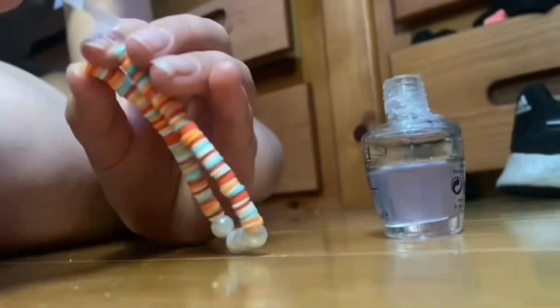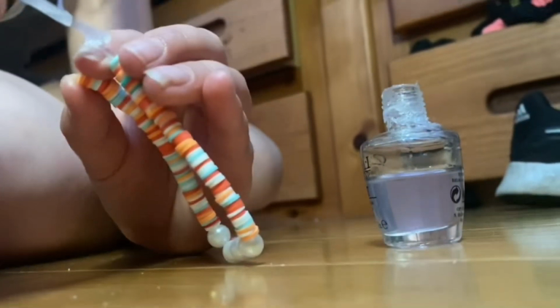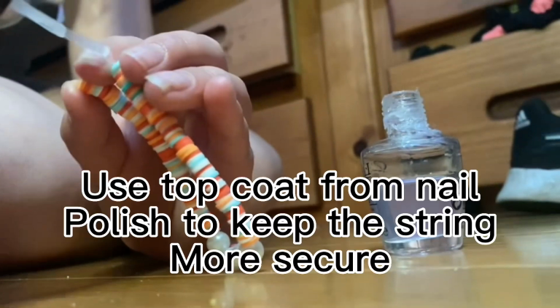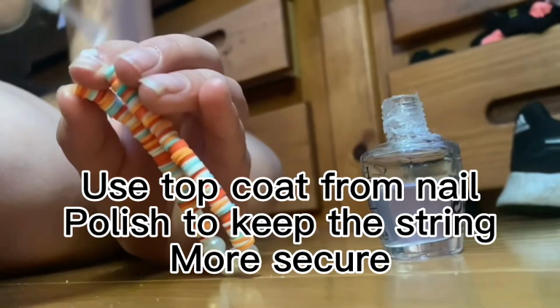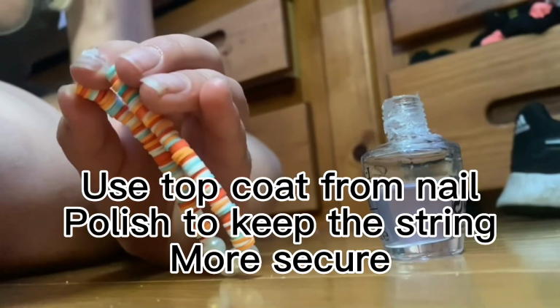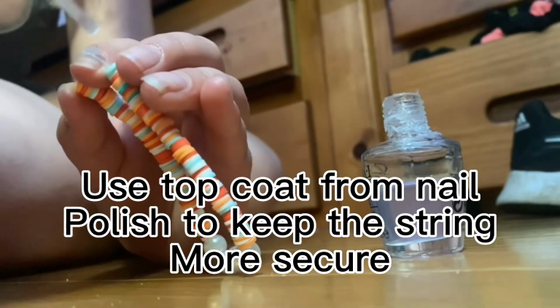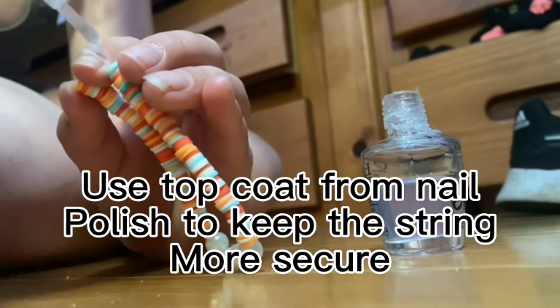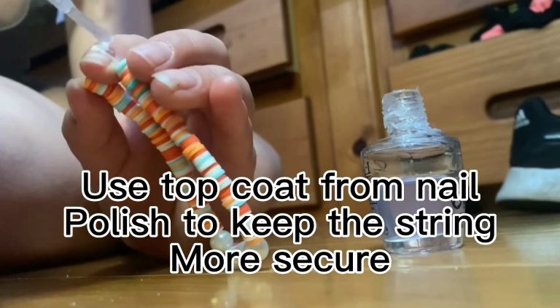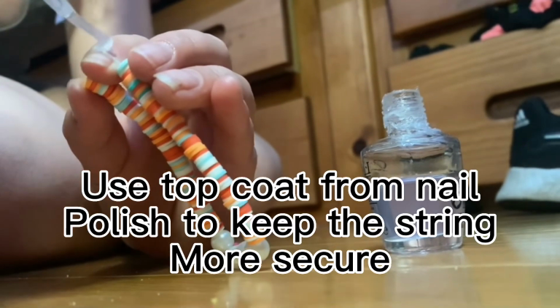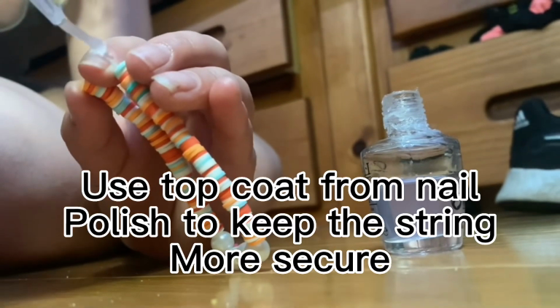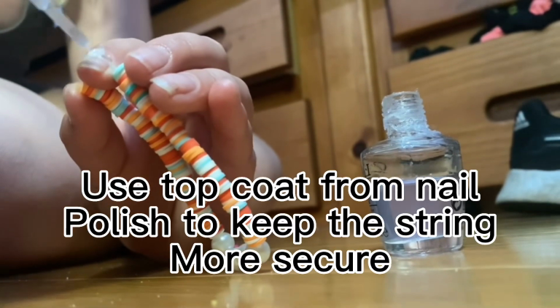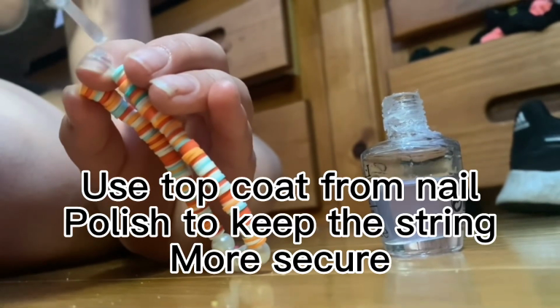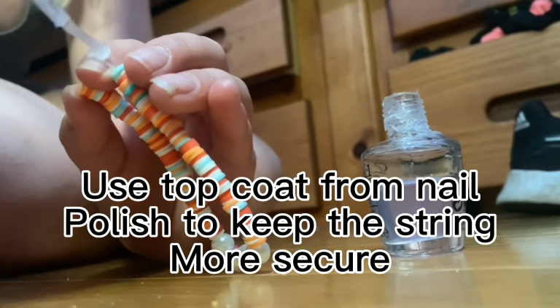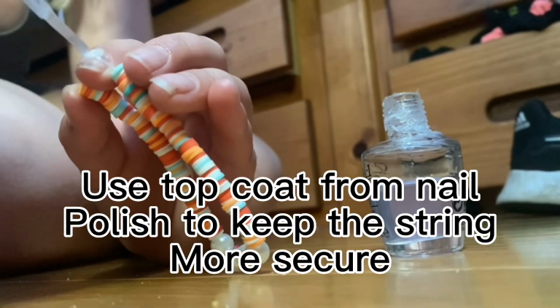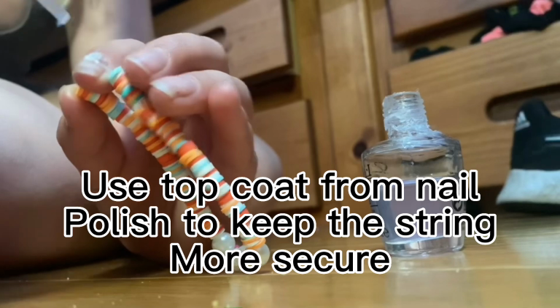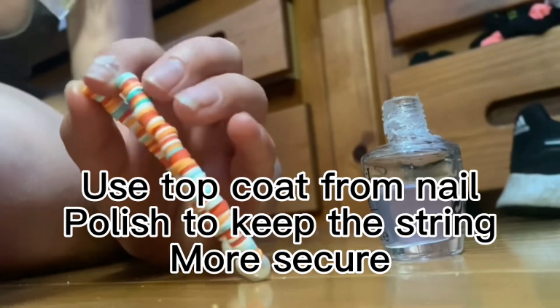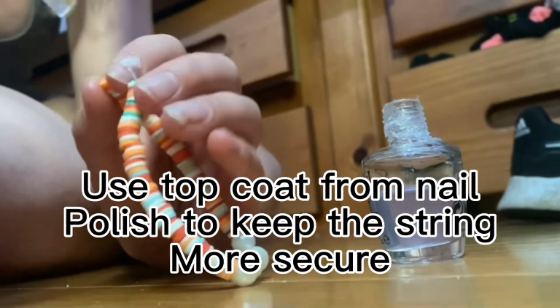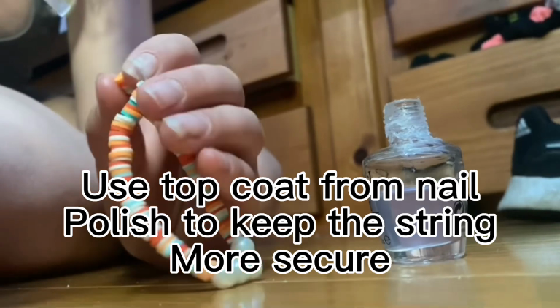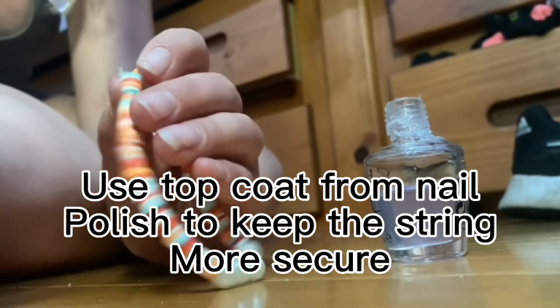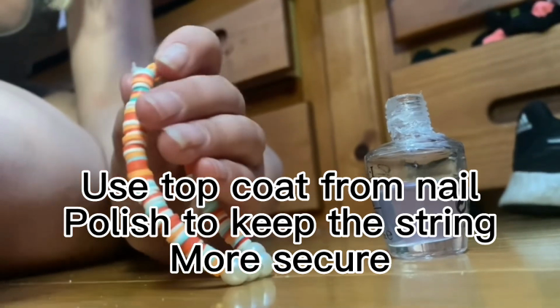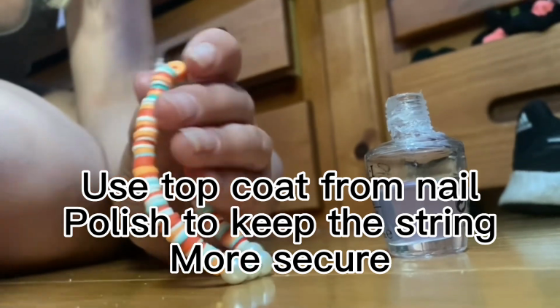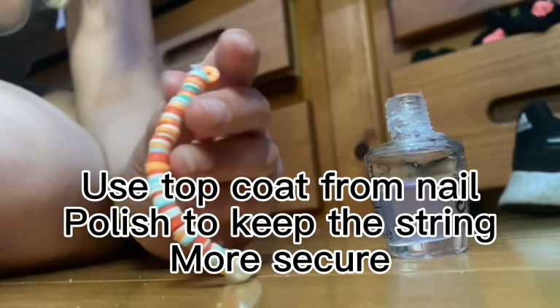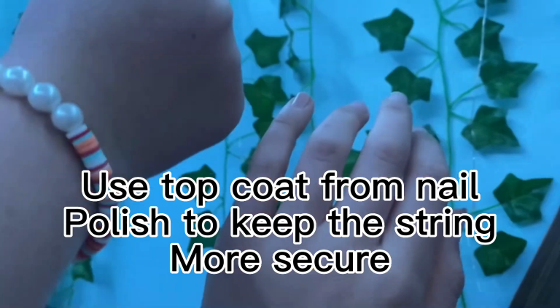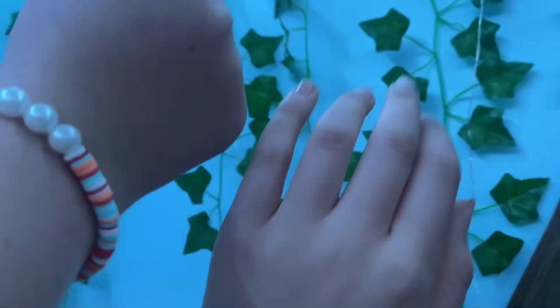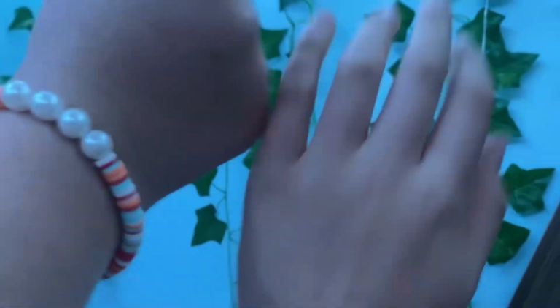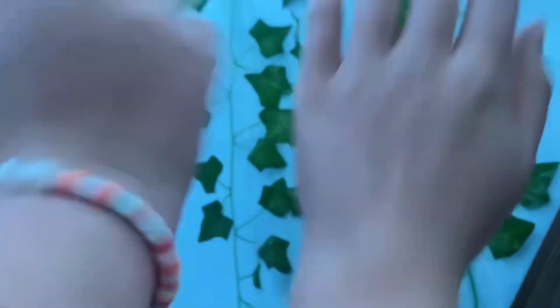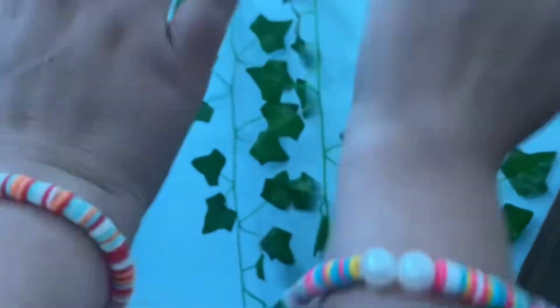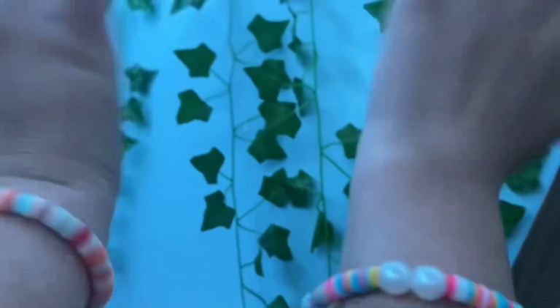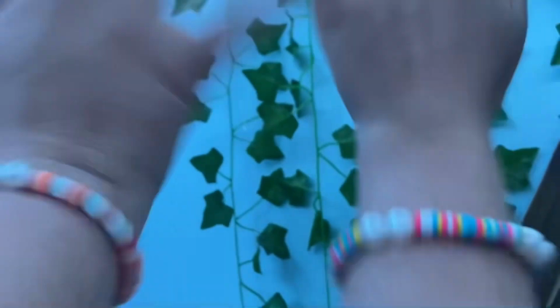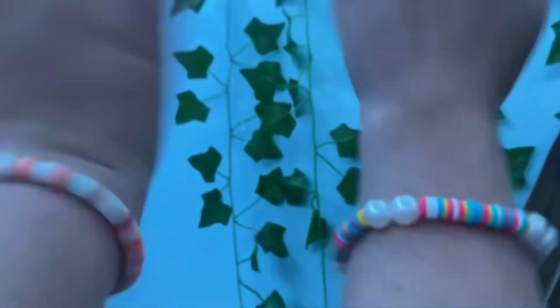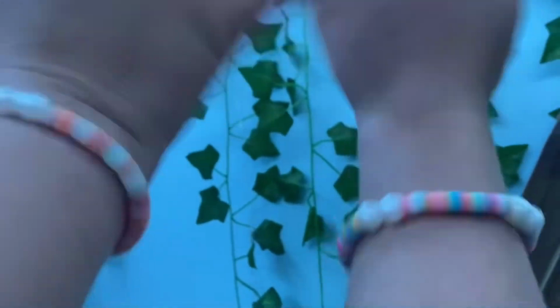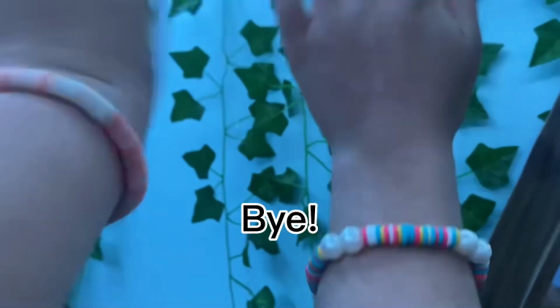Use top coat from nail polish to keep the string more secure. Bye!